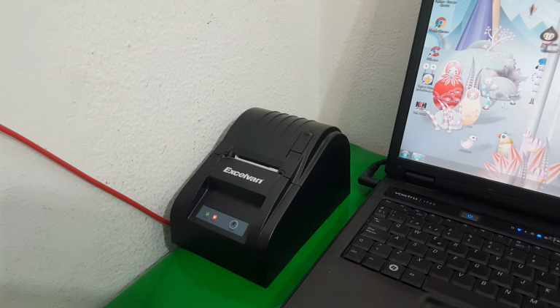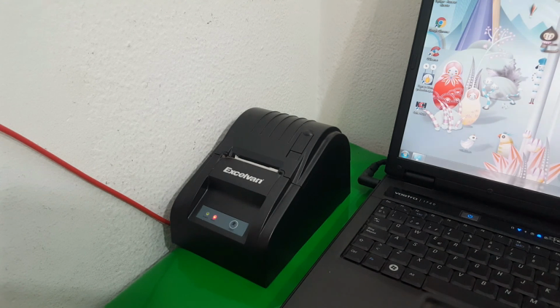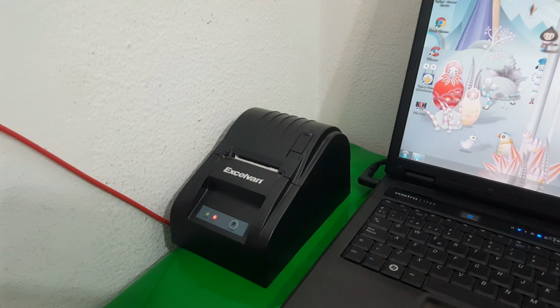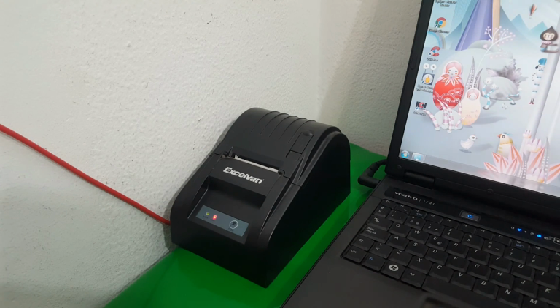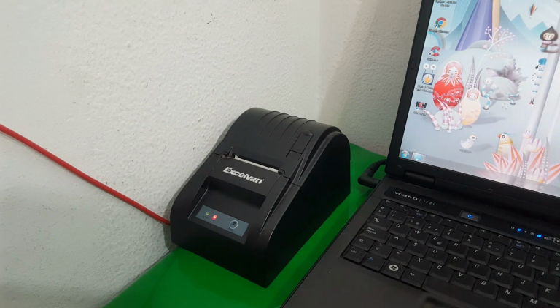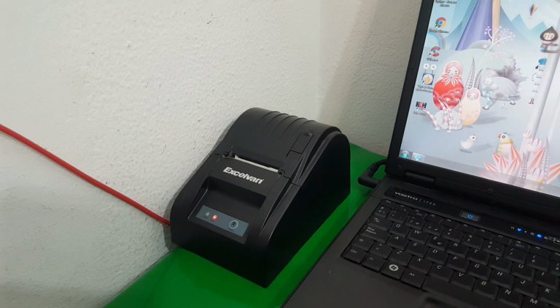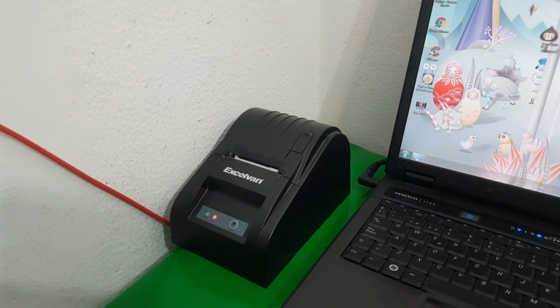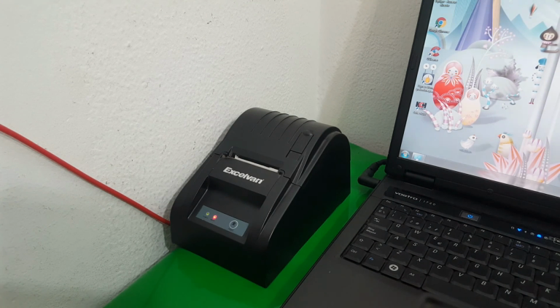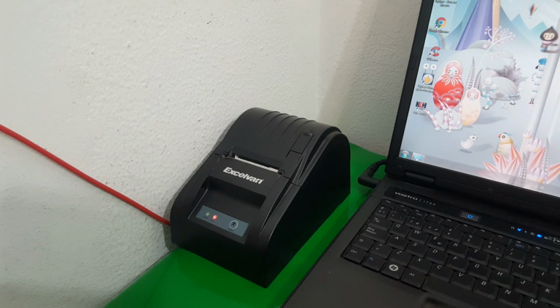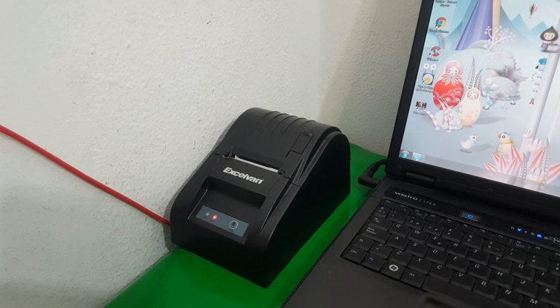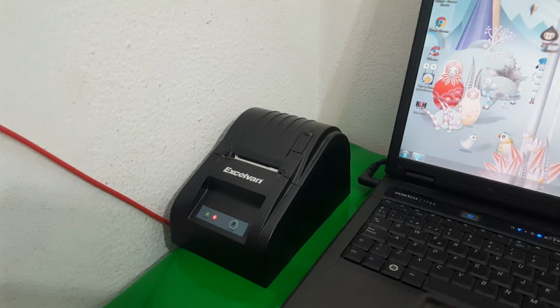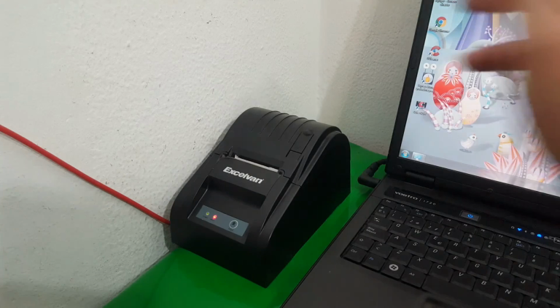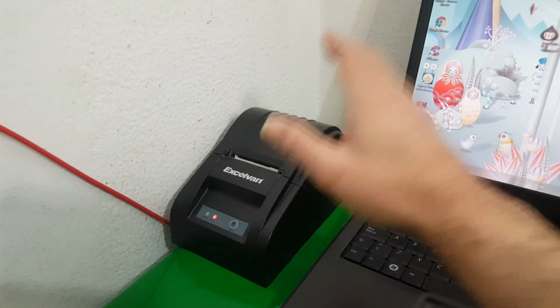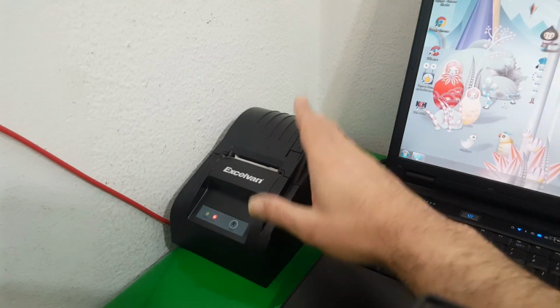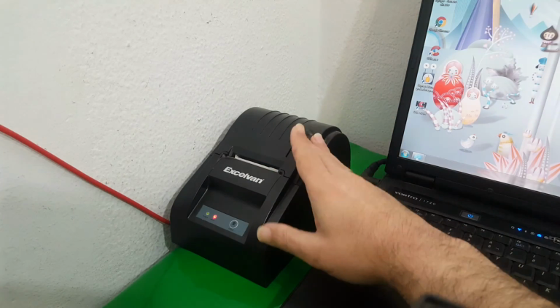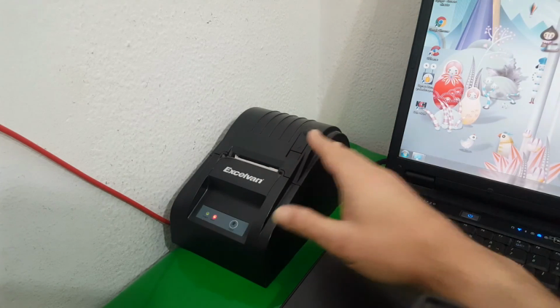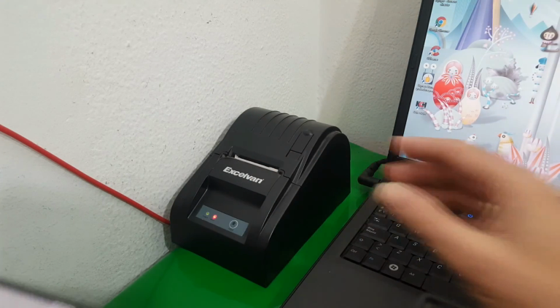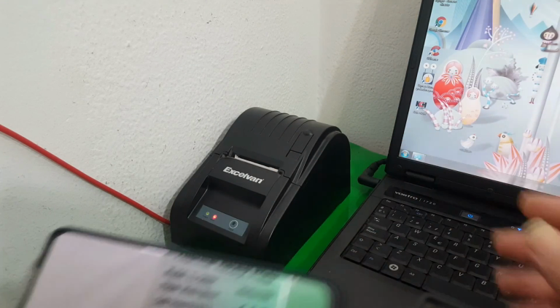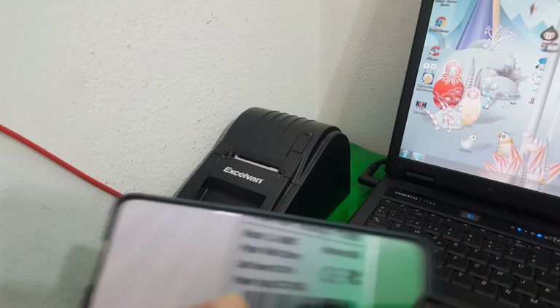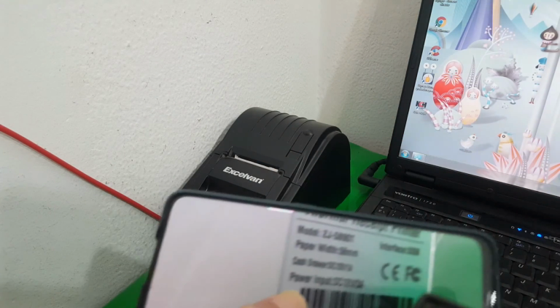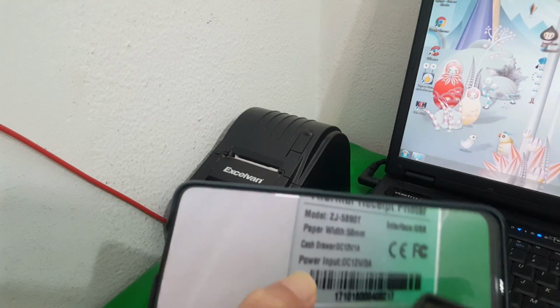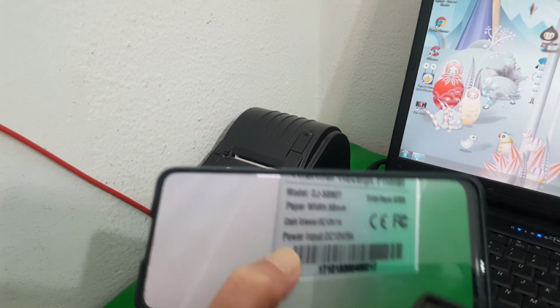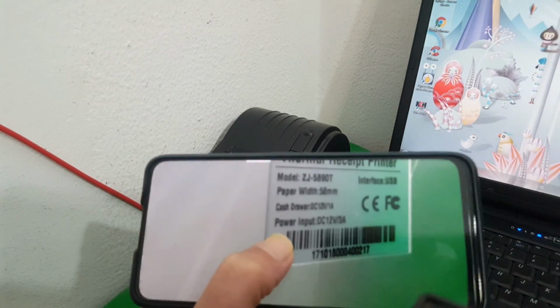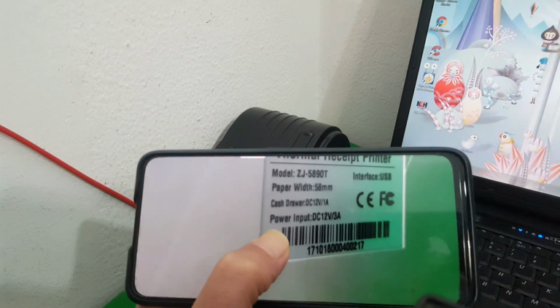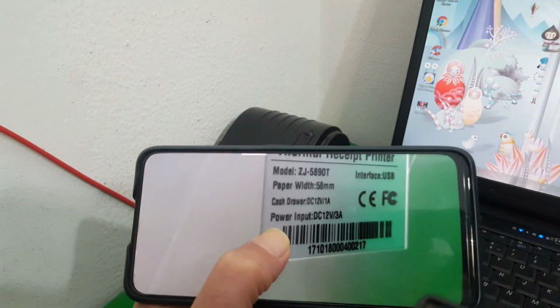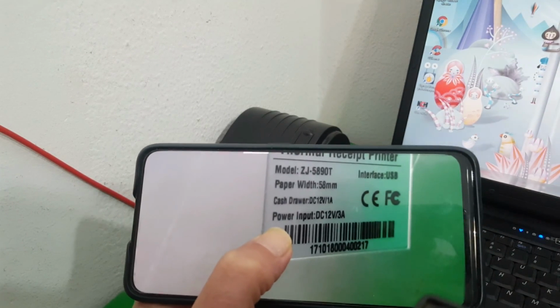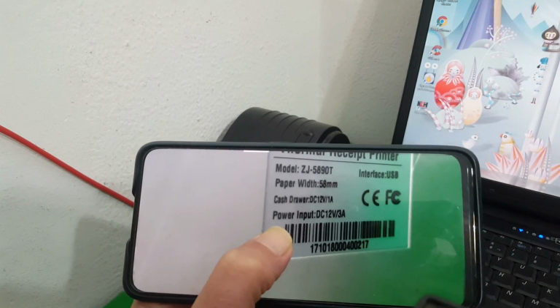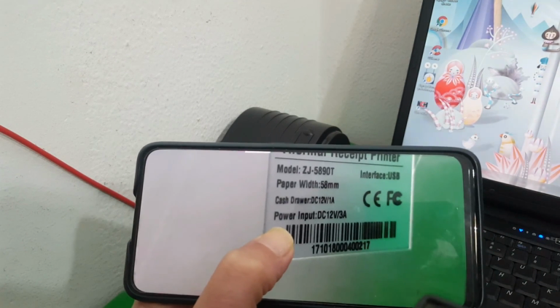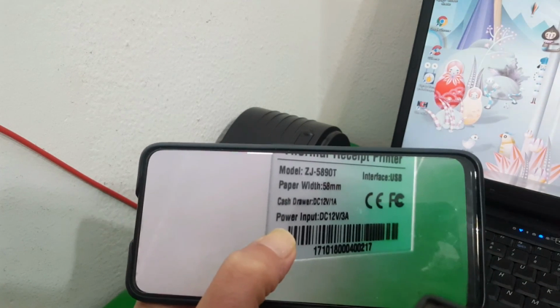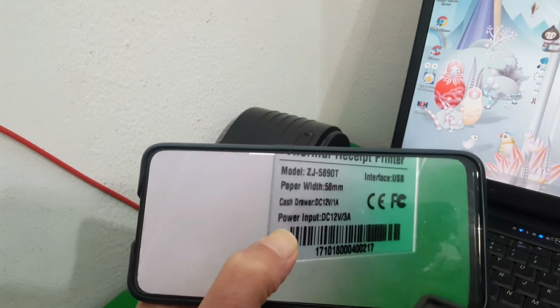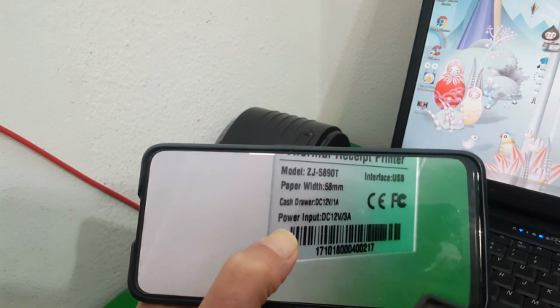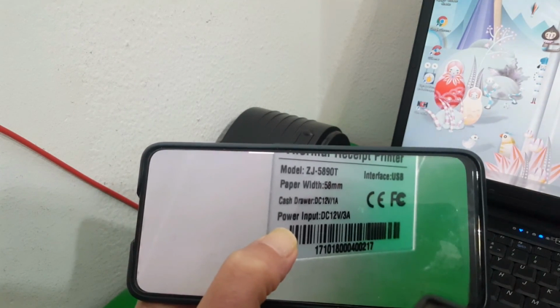How are you guys? Welcome to my channel. Today I have brought you how to install a thermal mechanical machine on the model ZJ58-90T.